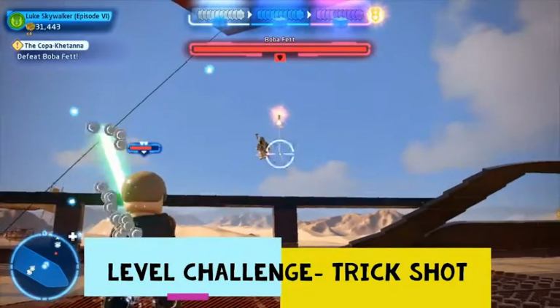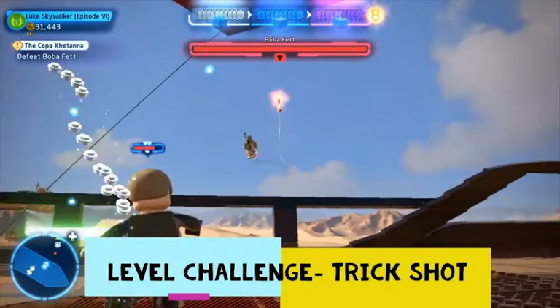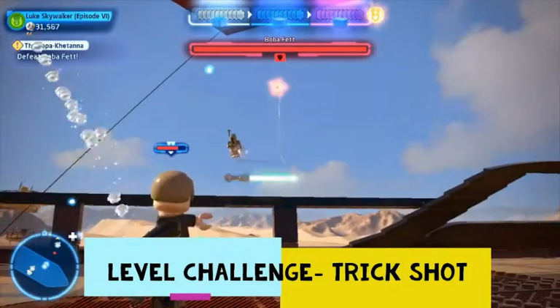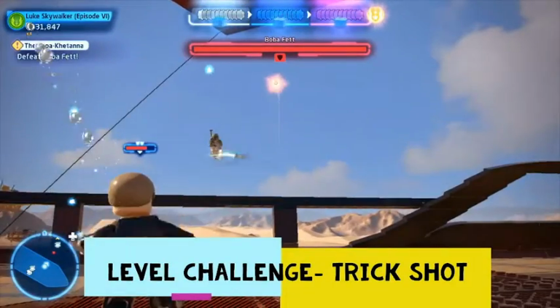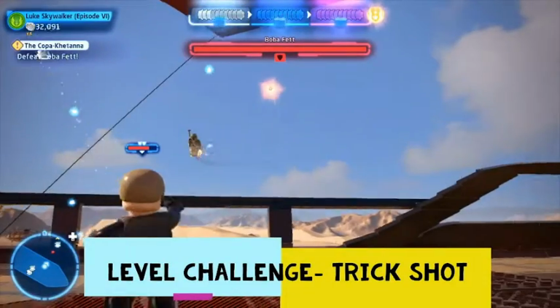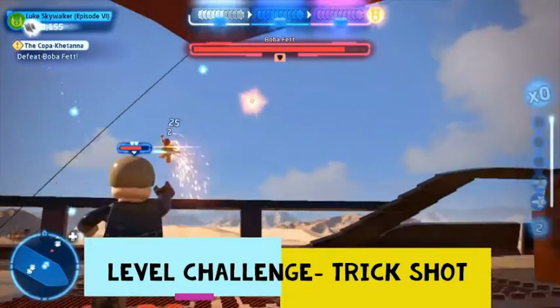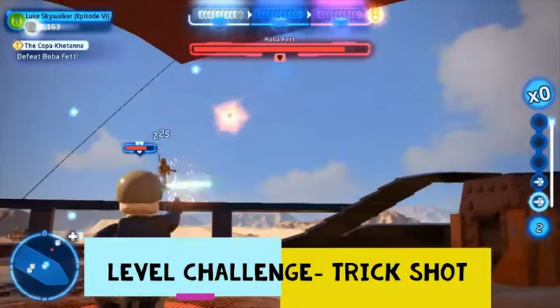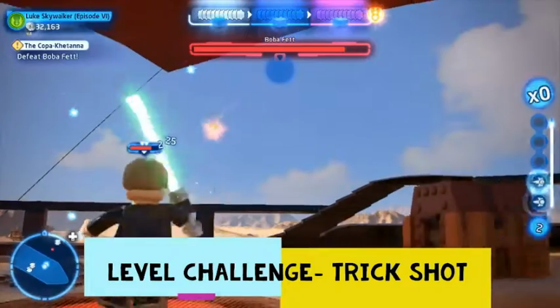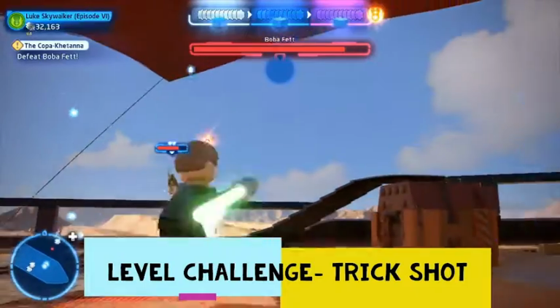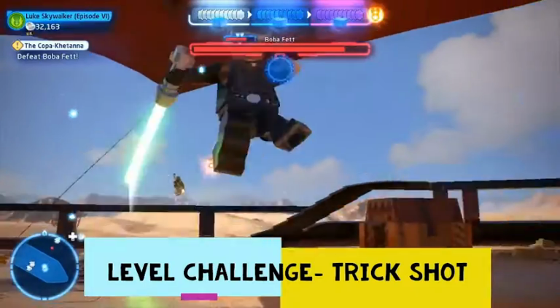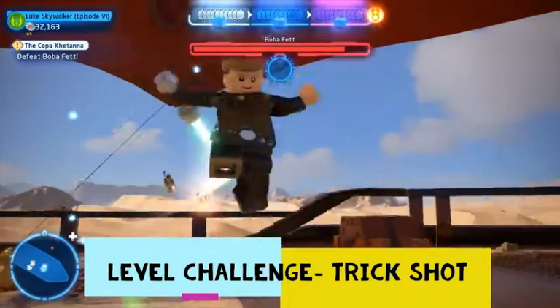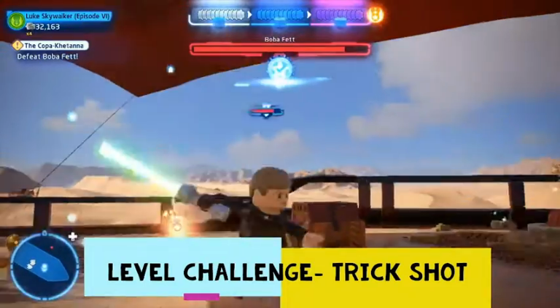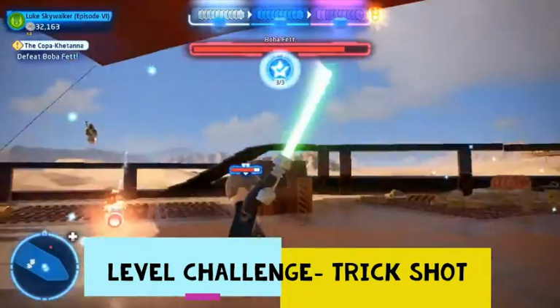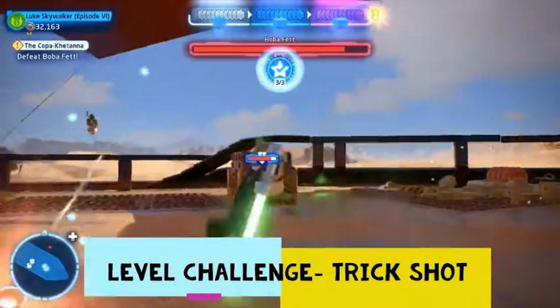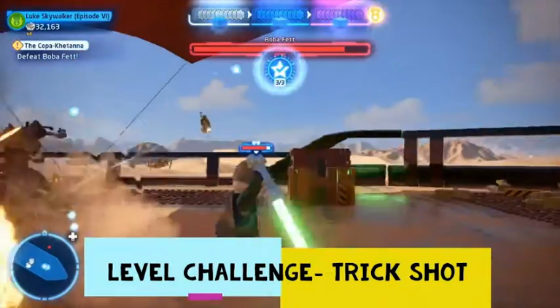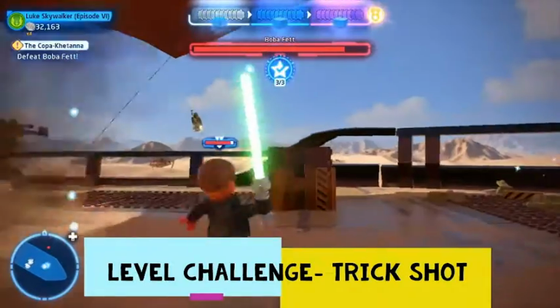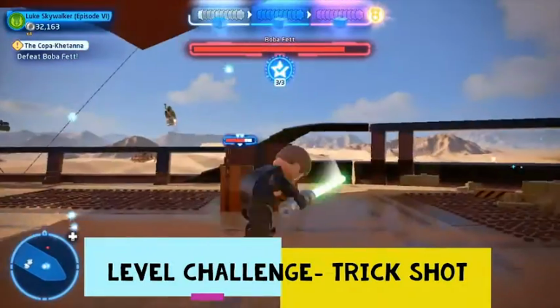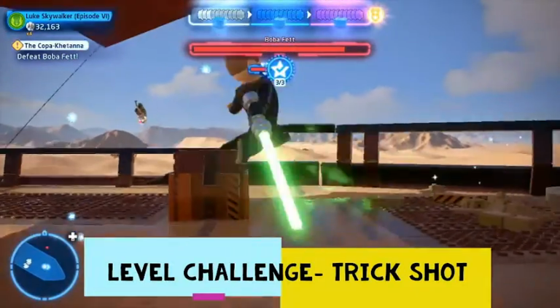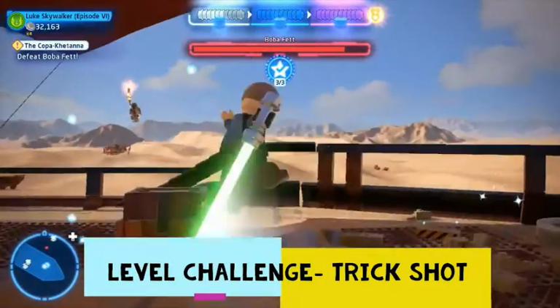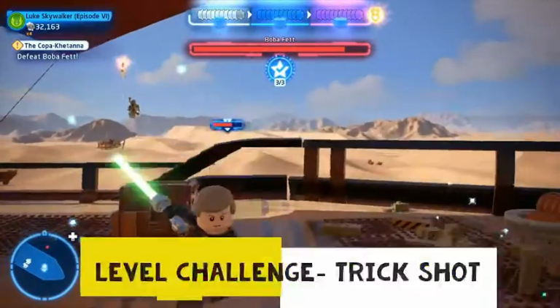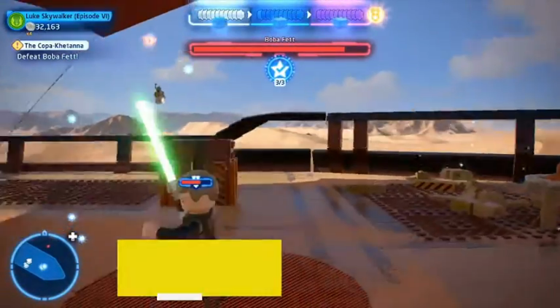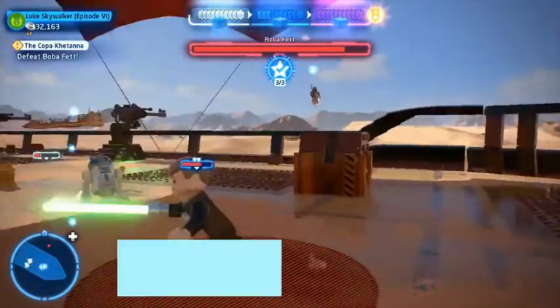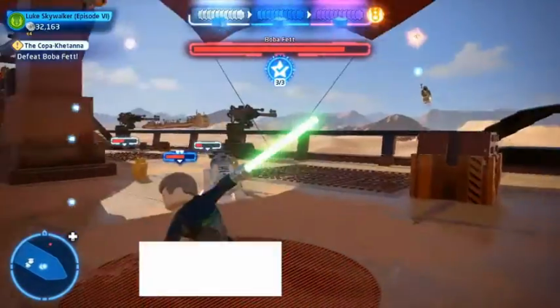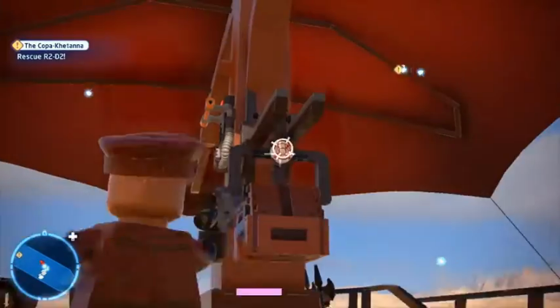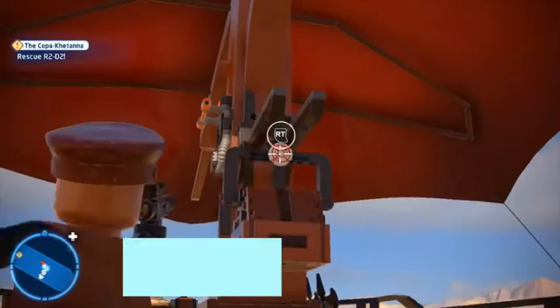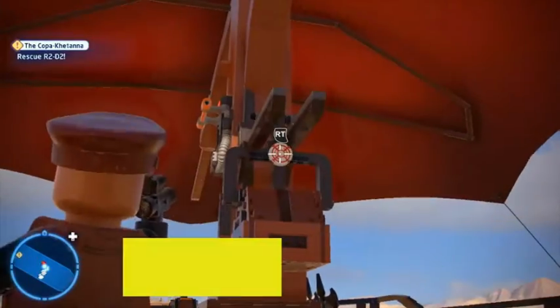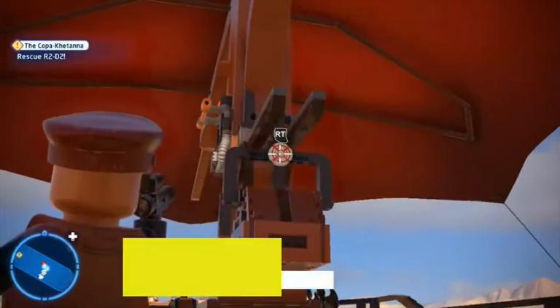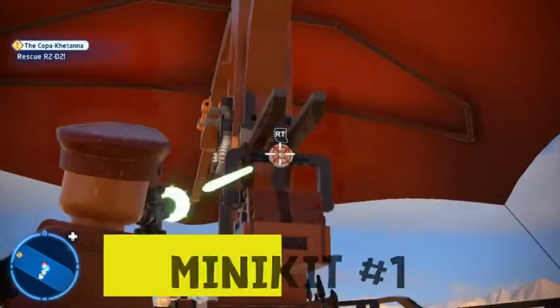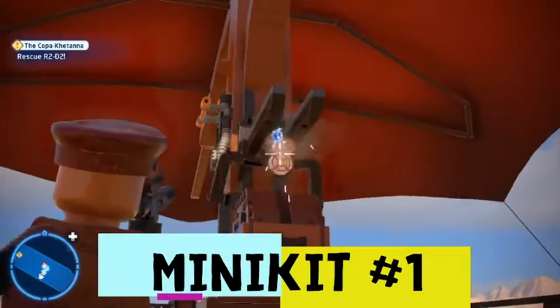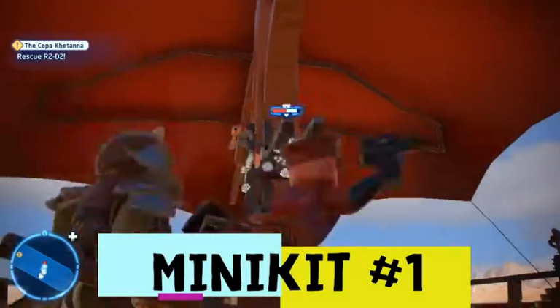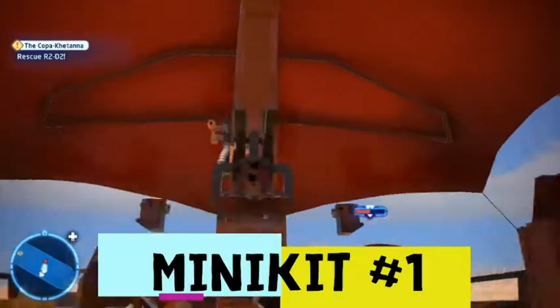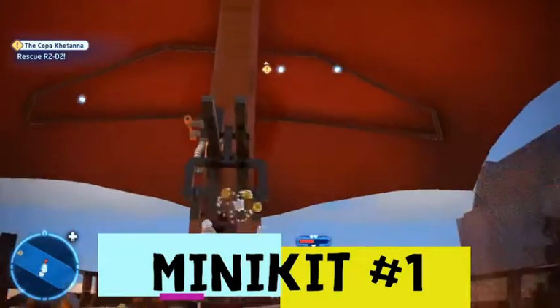For the third challenge, we have to throw a lightsaber at Boba Fett while he is flying. There you go — that's all three challenges completed.